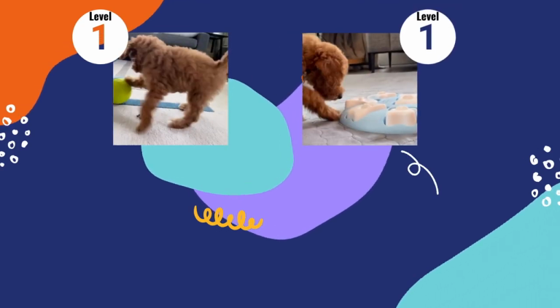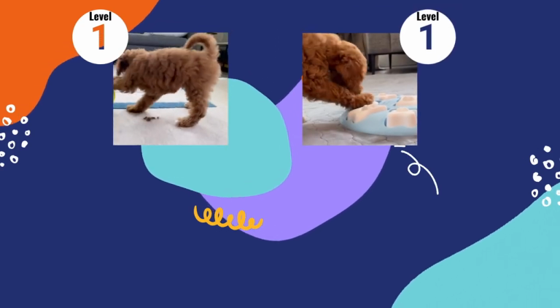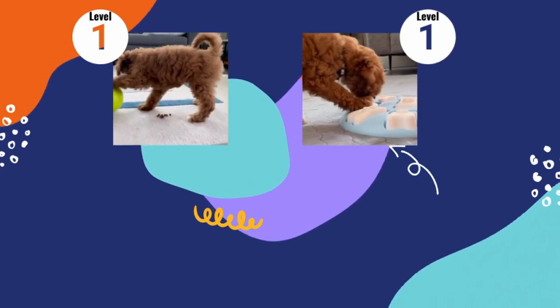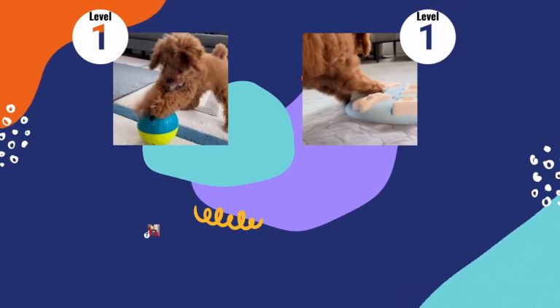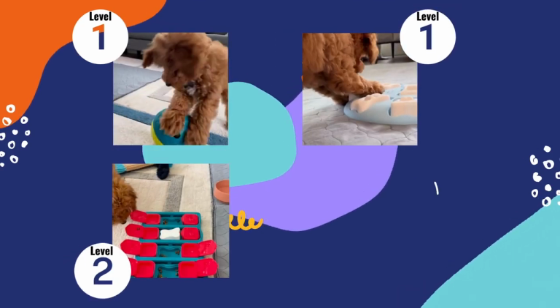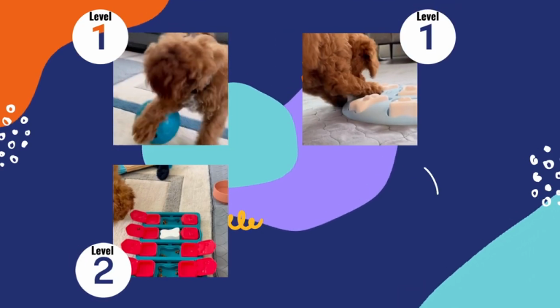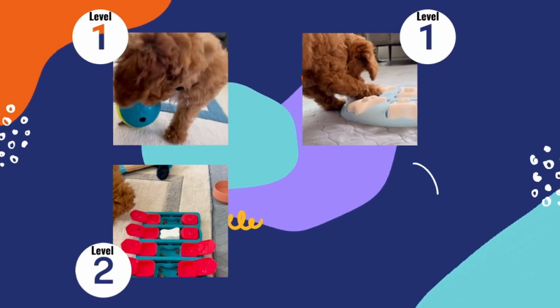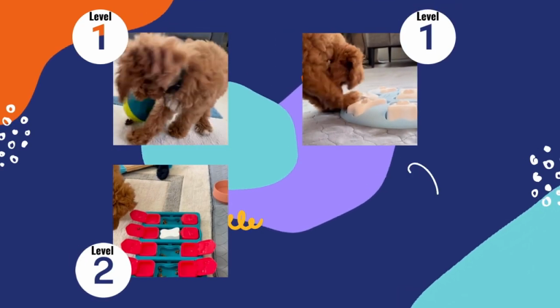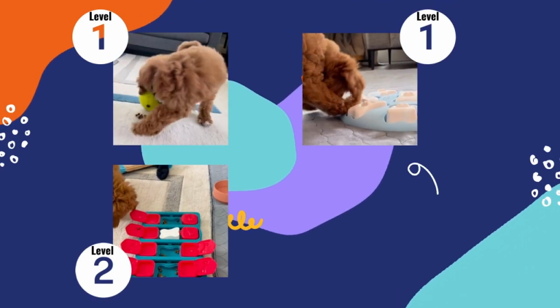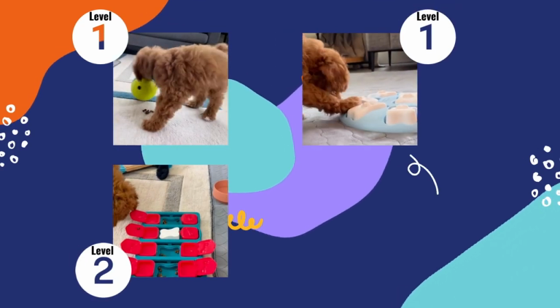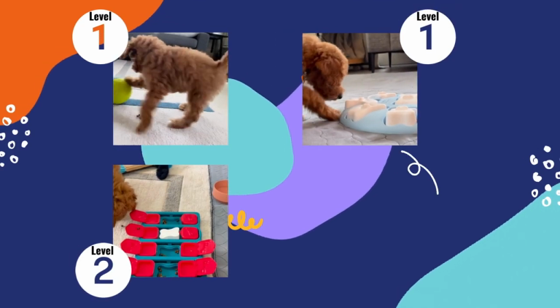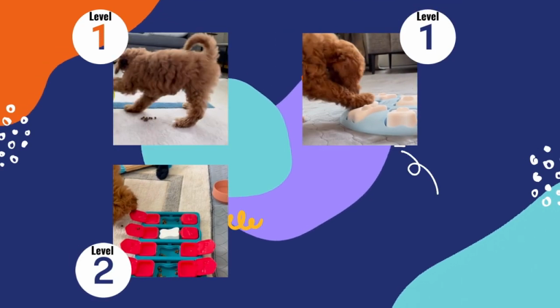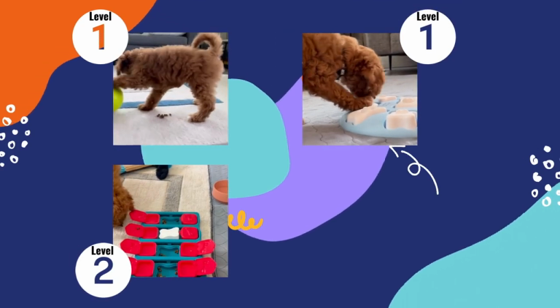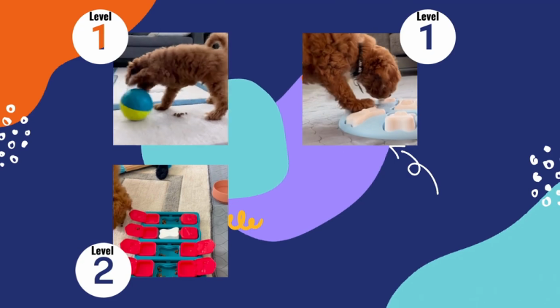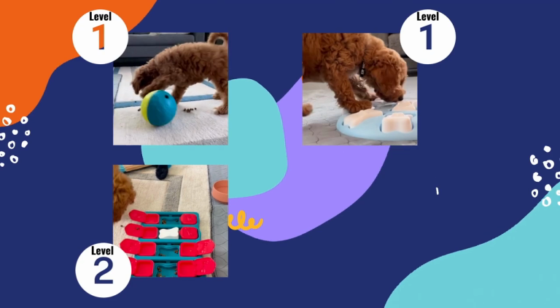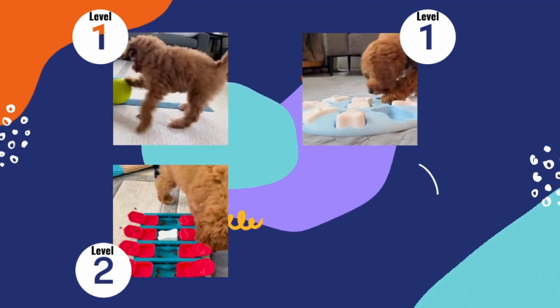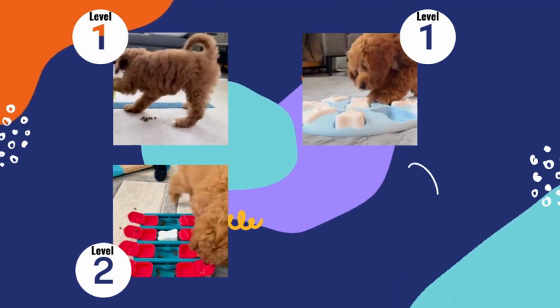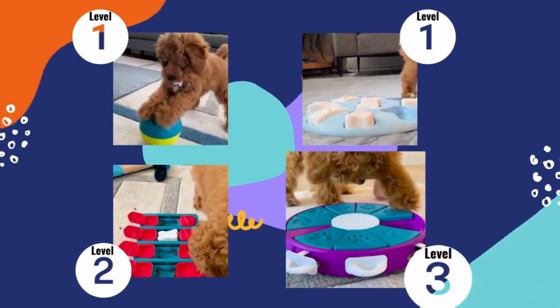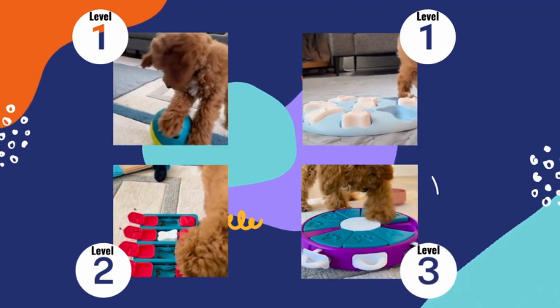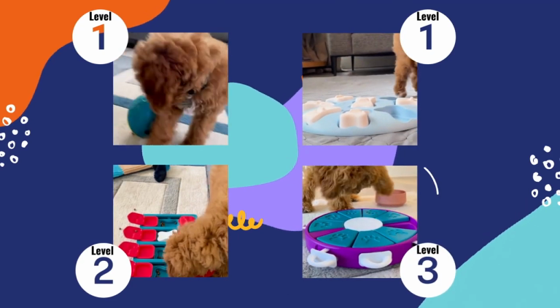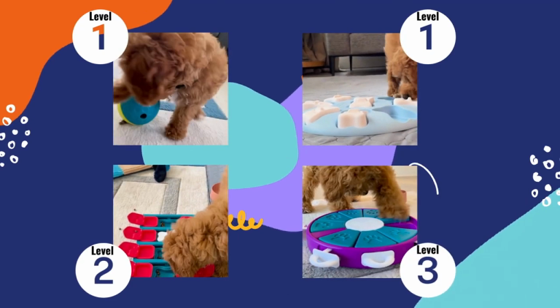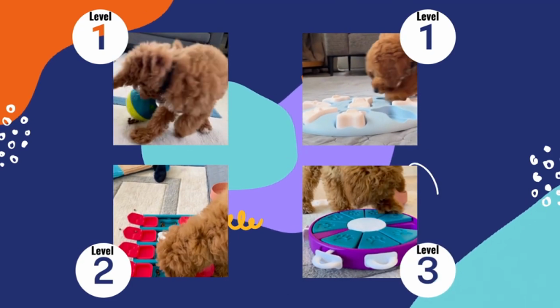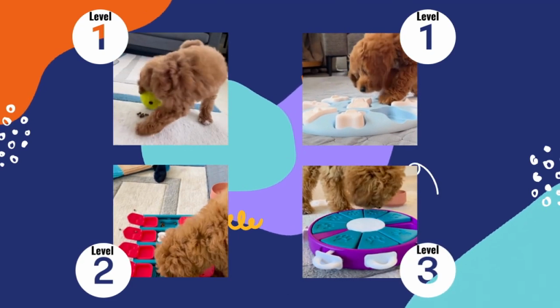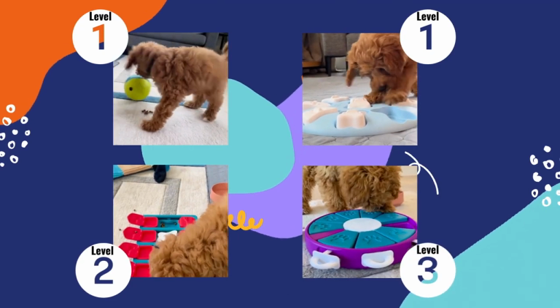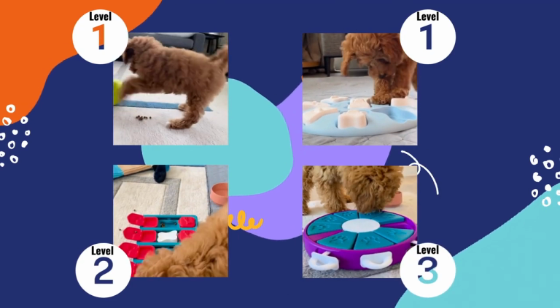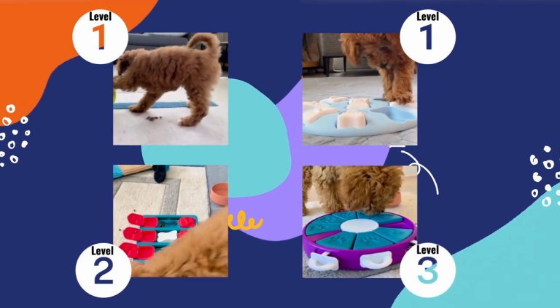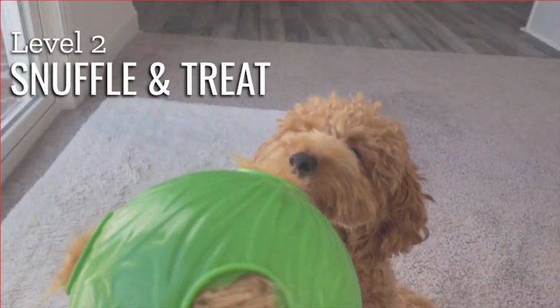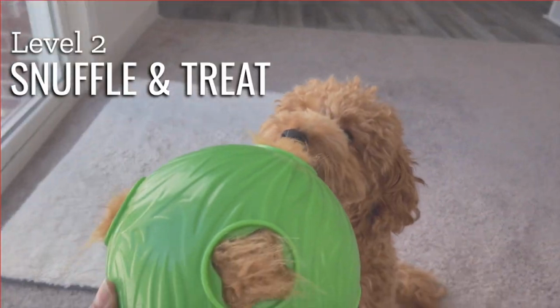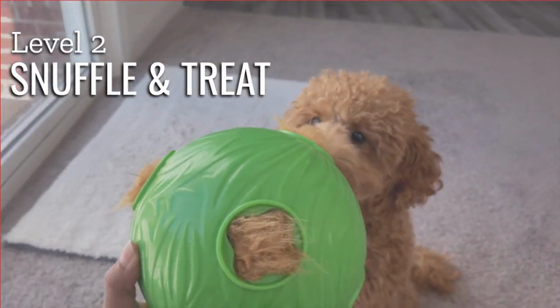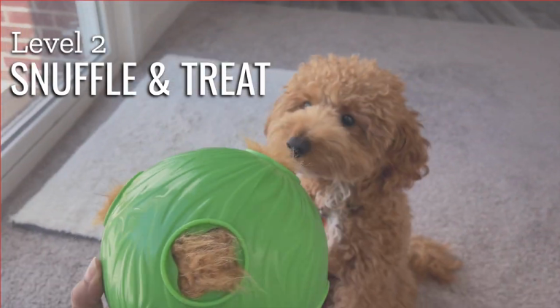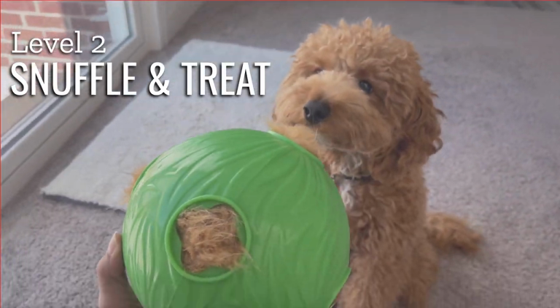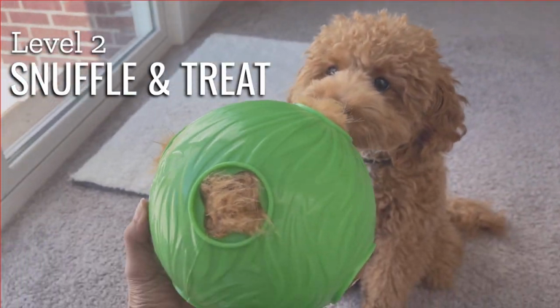When I first started, mom gave me level one puzzles. Life was simpler then, but now I solve harder dog puzzles like the snuffle and treat ball.